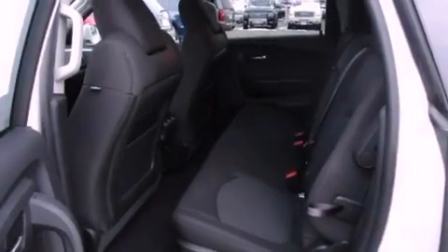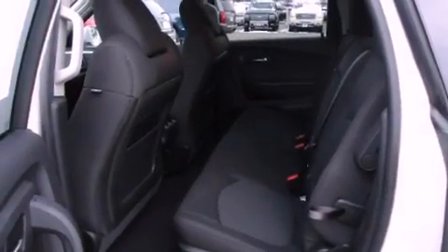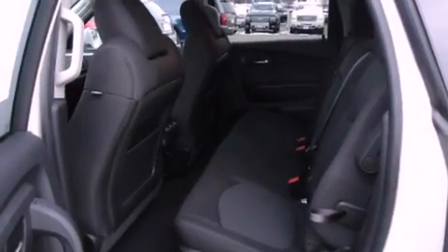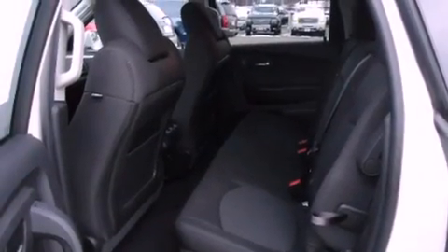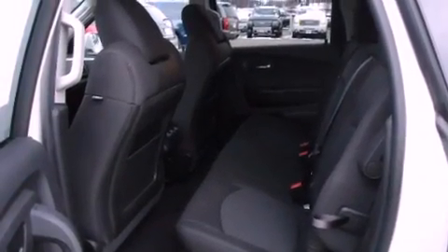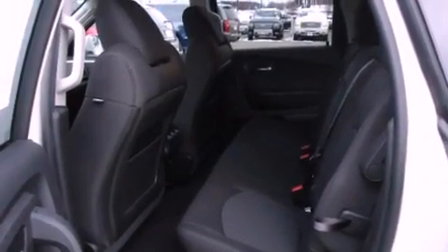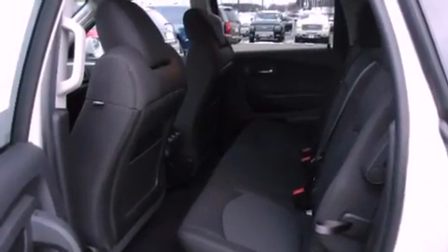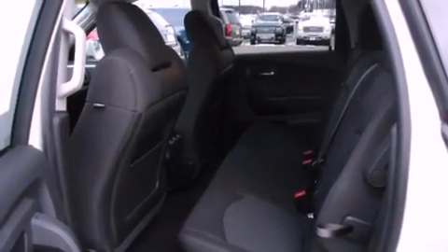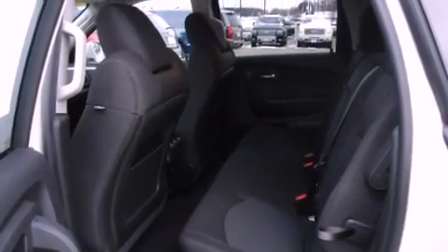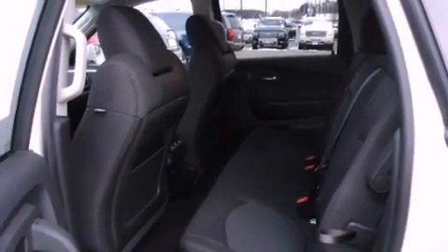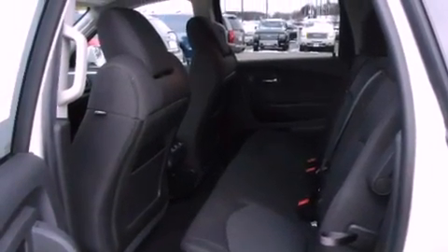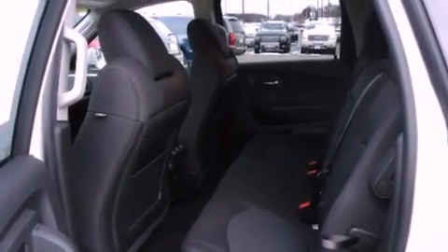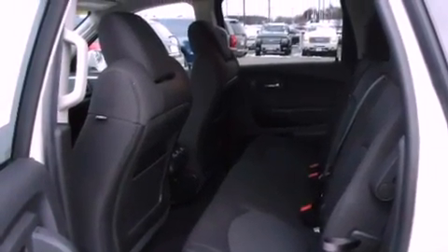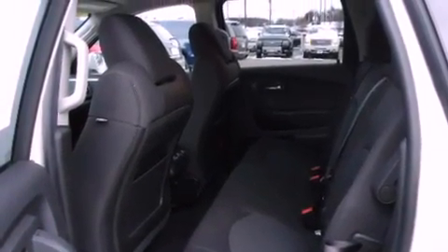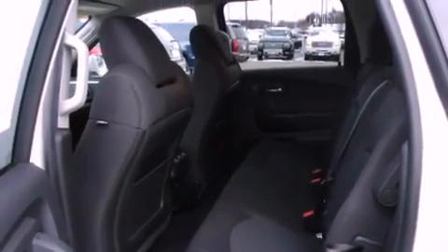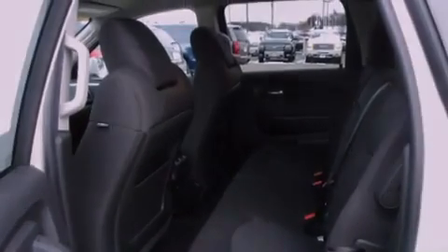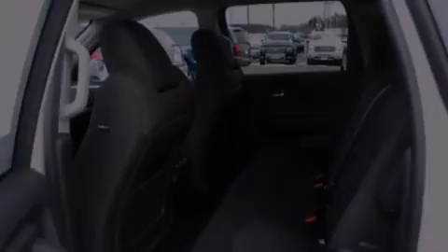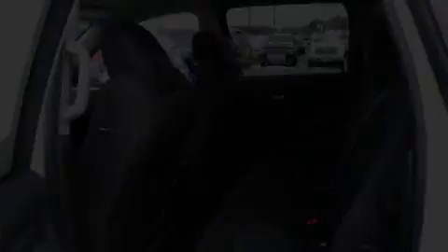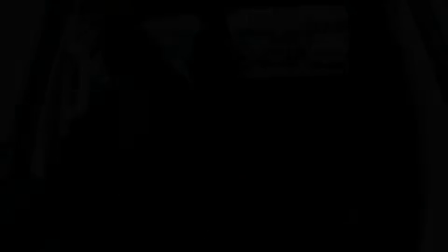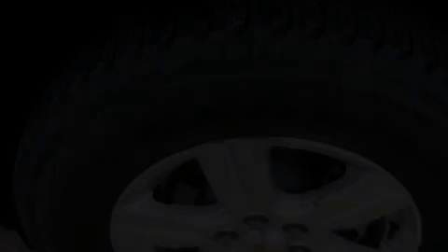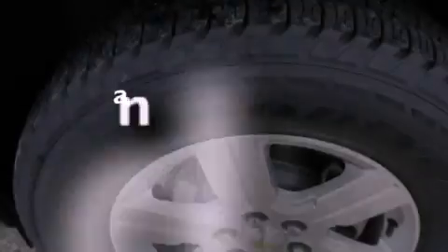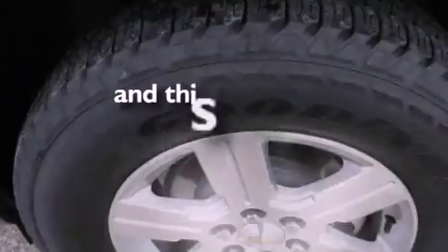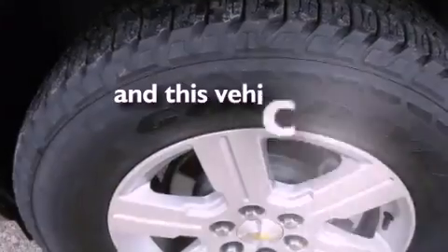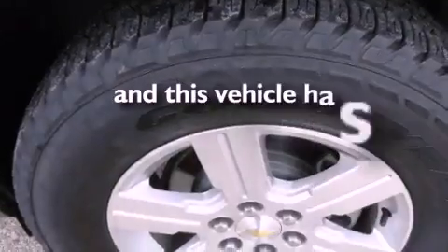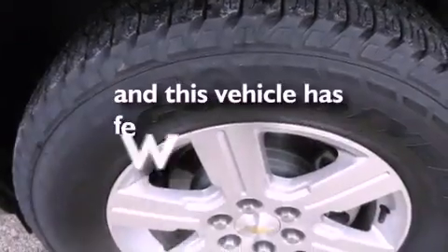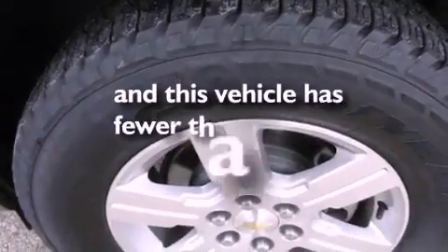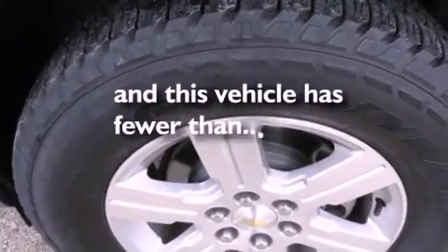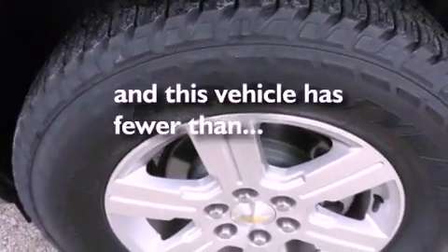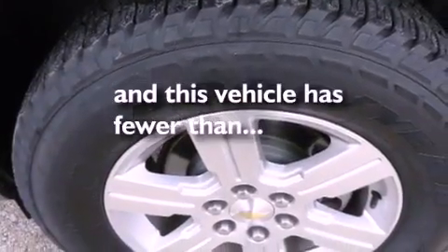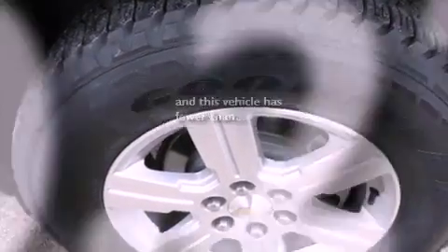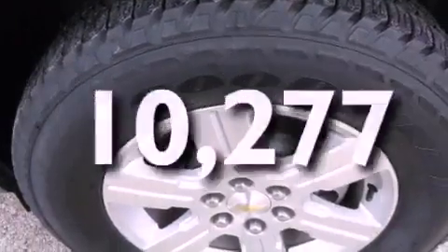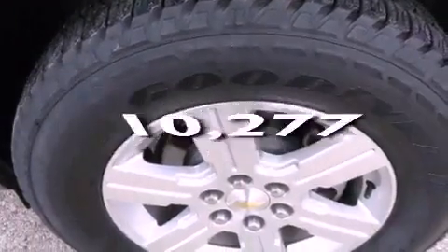Stability control, an anti-lock braking system, air conditioning — and this vehicle has less than 11,000 miles.